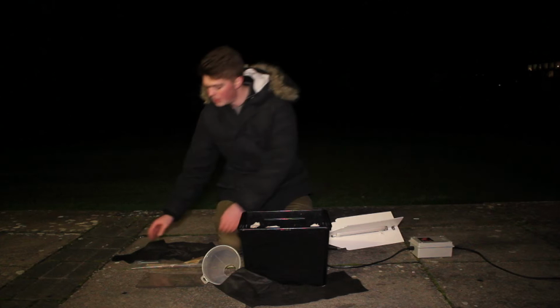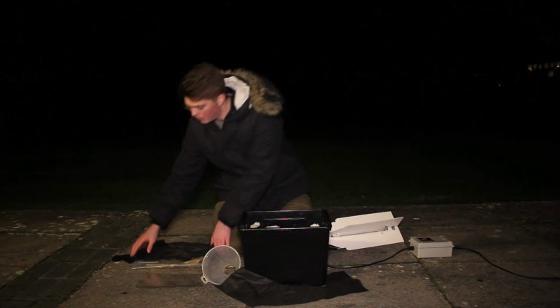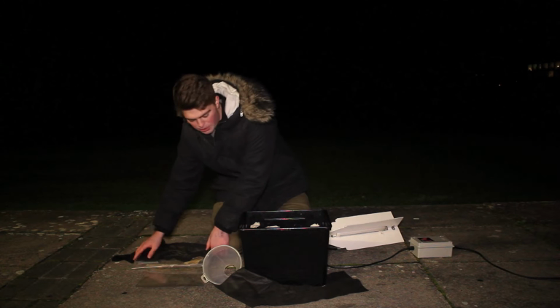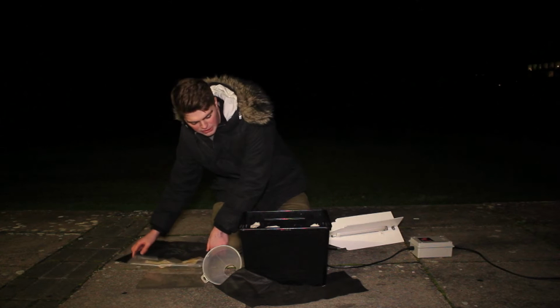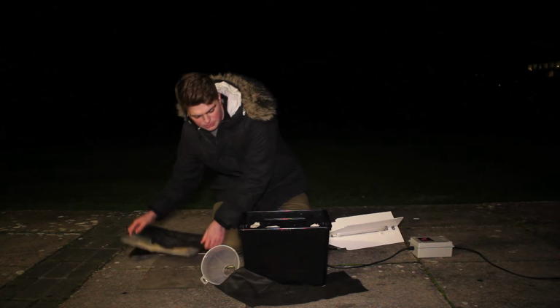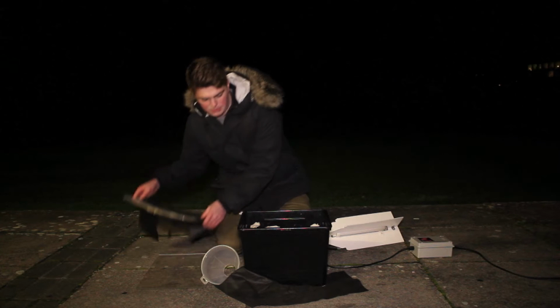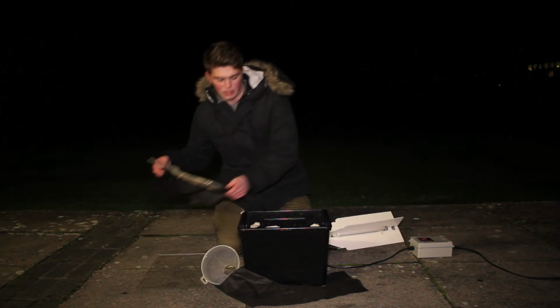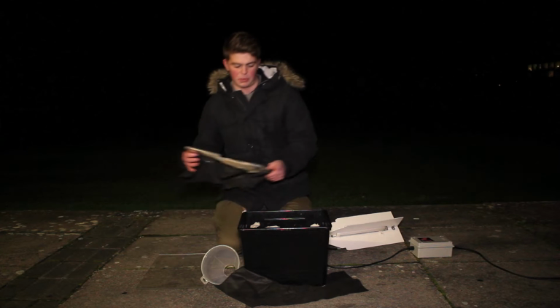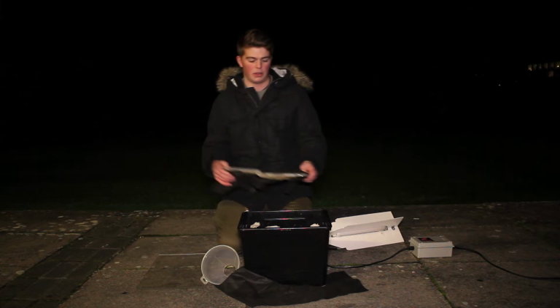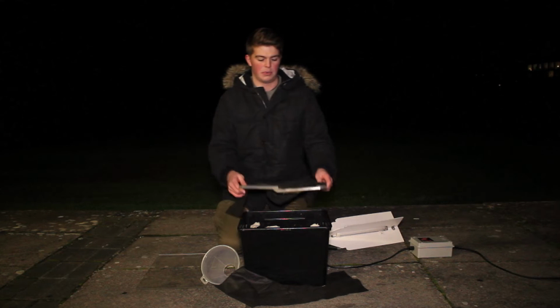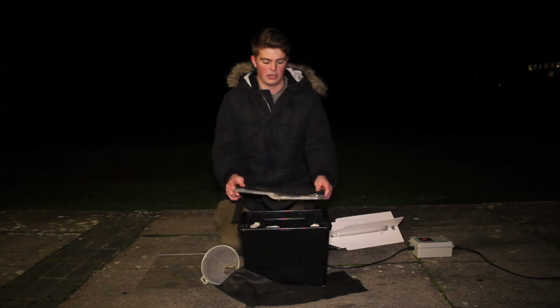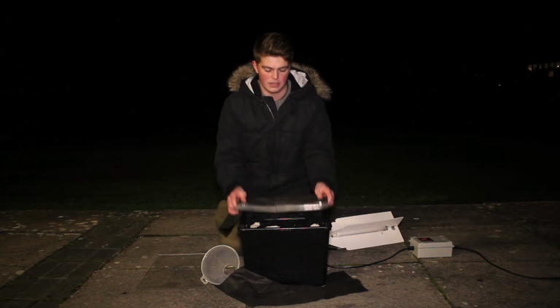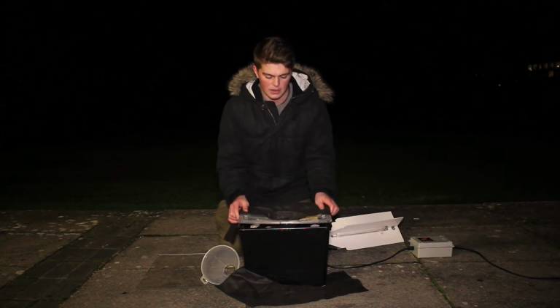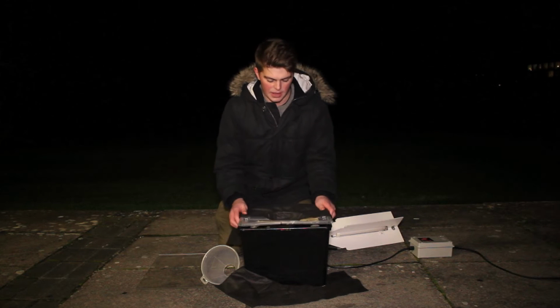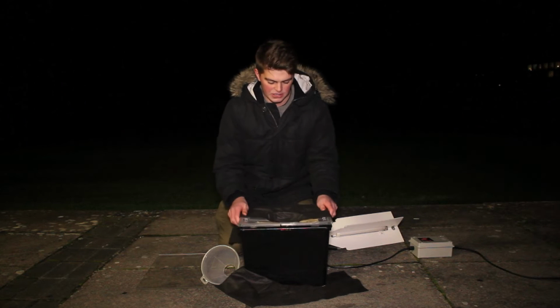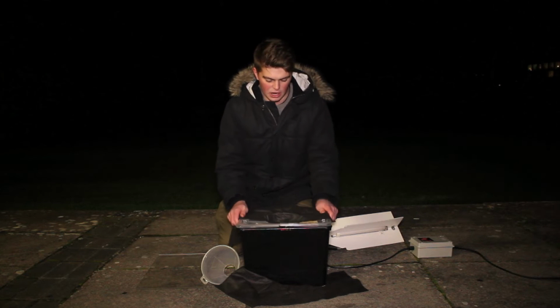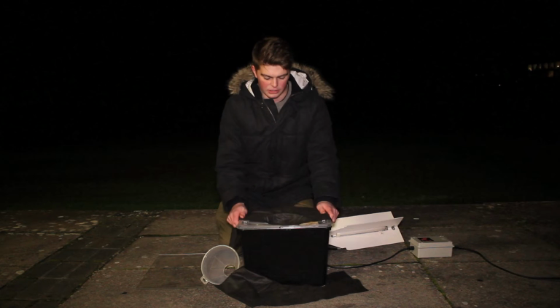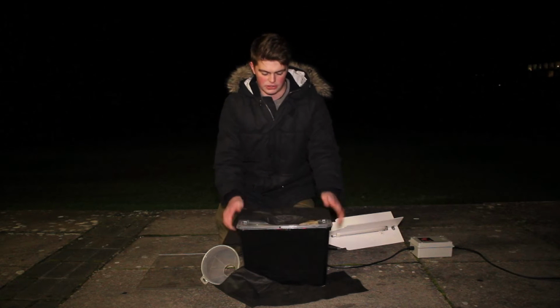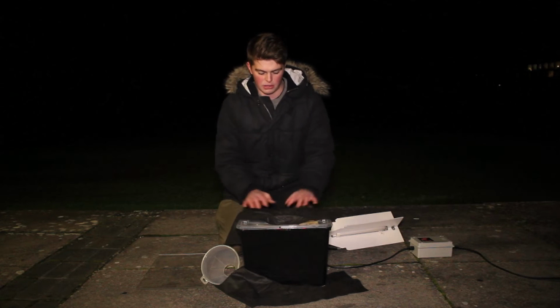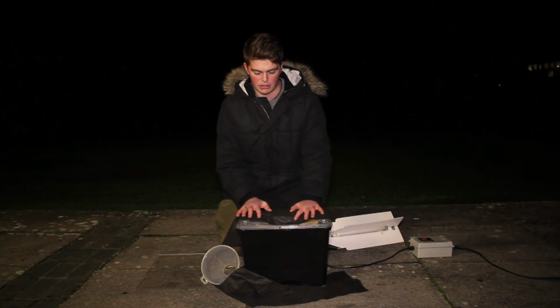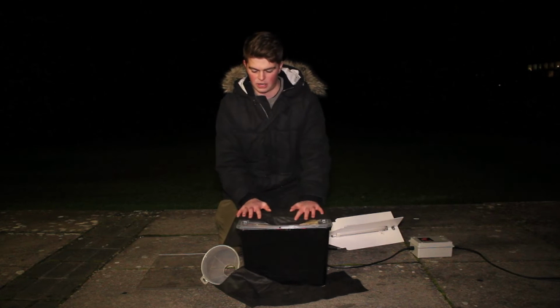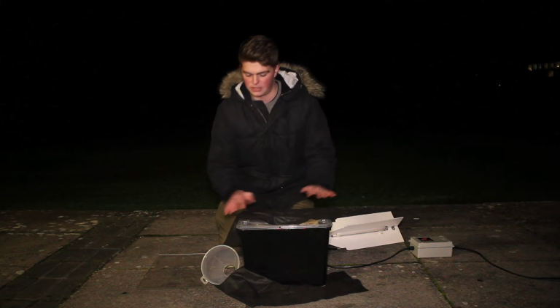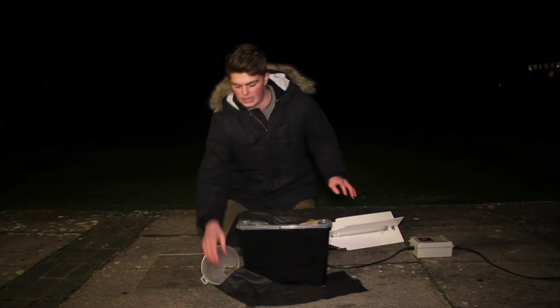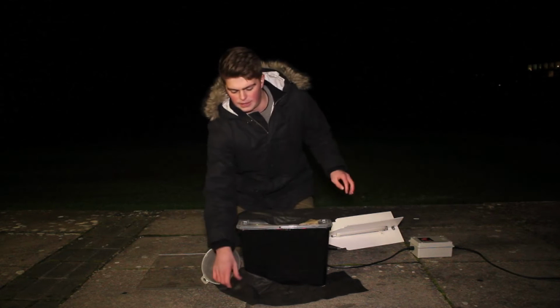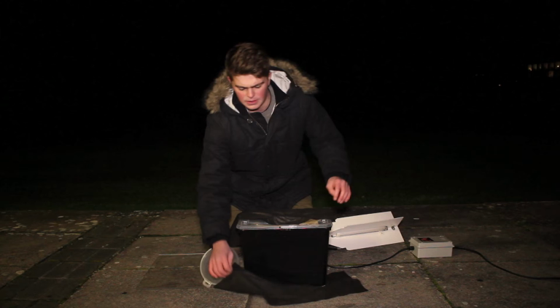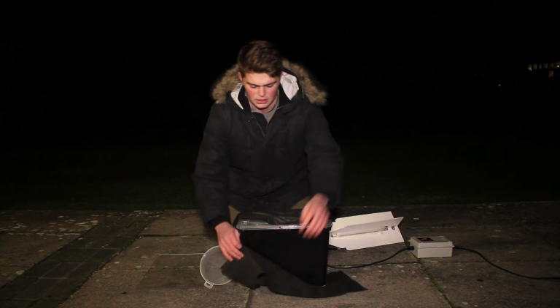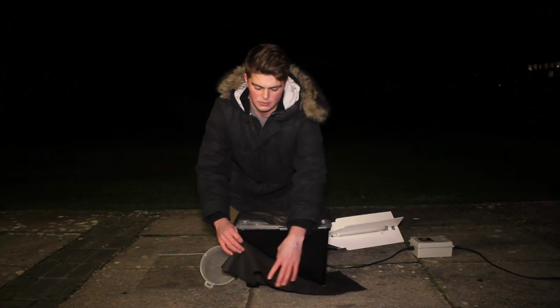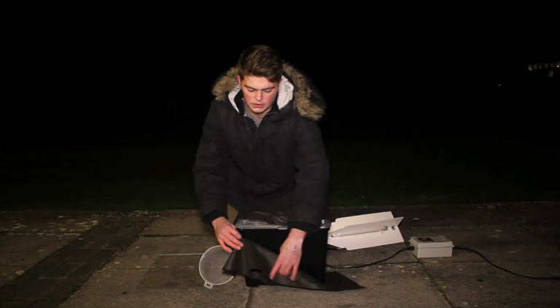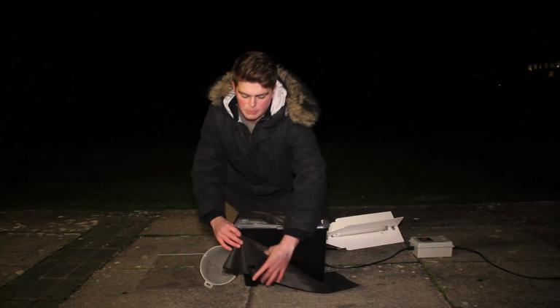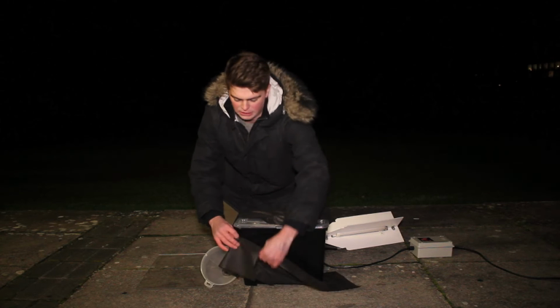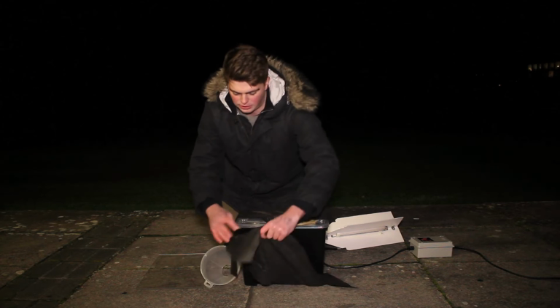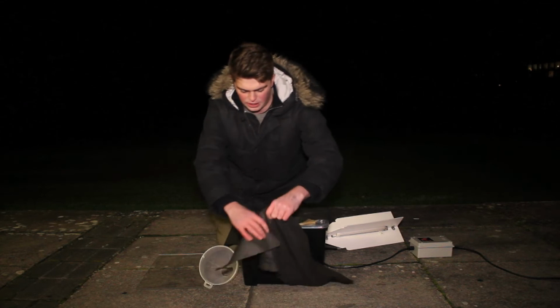On top of this box we put the lid, and this is darkened so that the moths can't see the daylight. We've got this black cloth here.